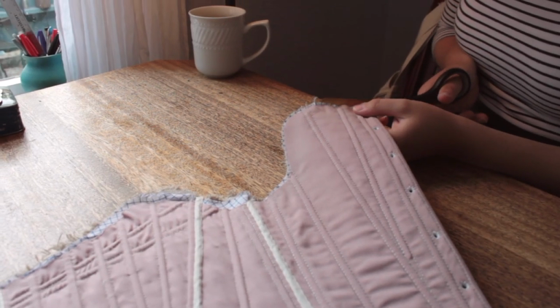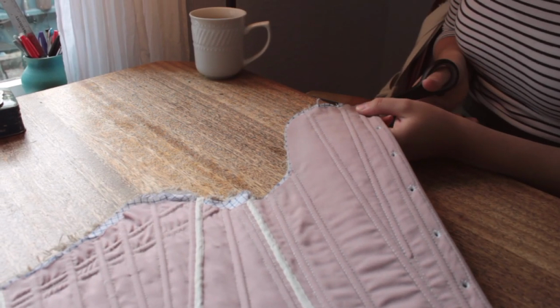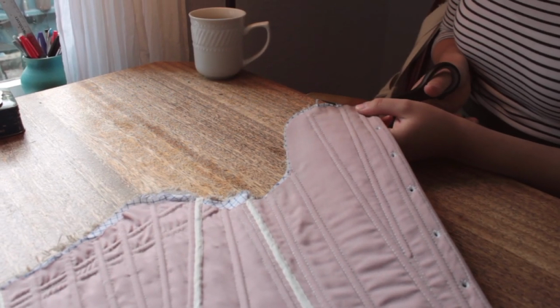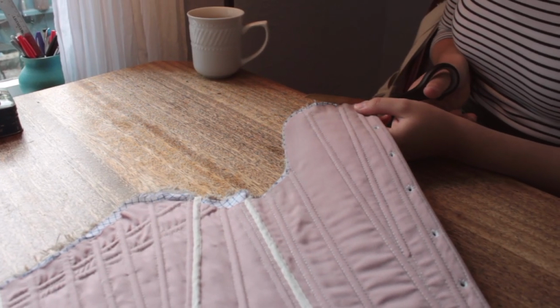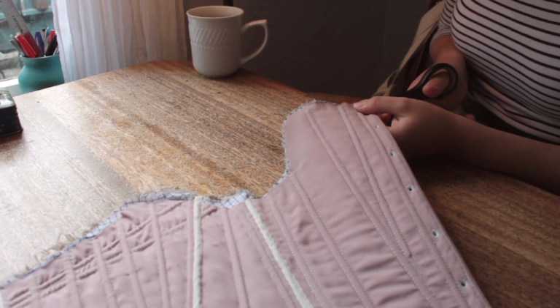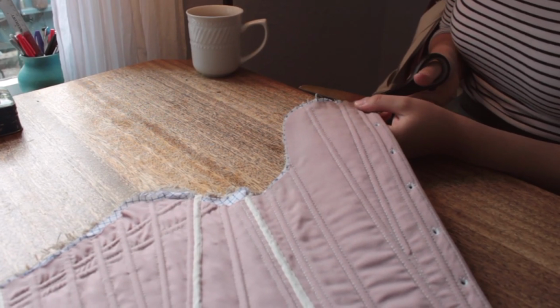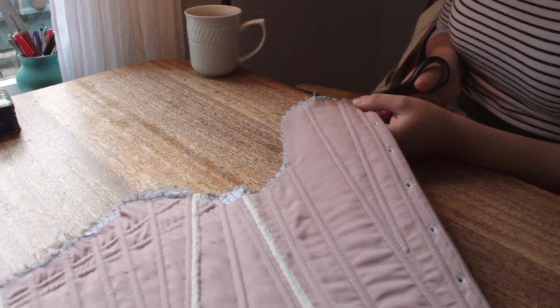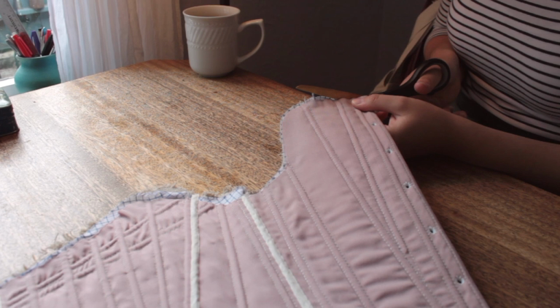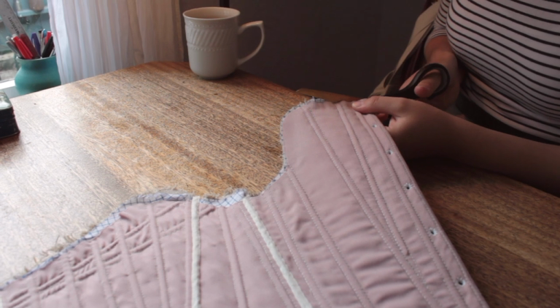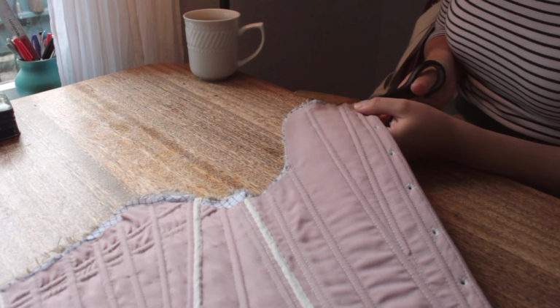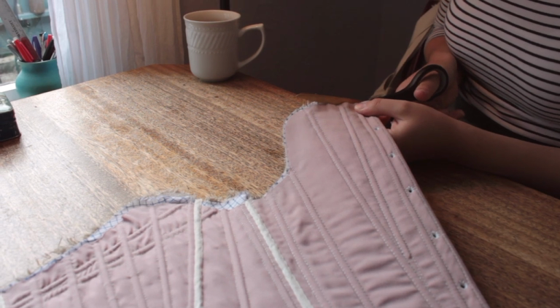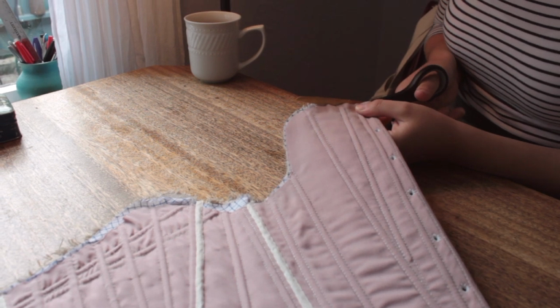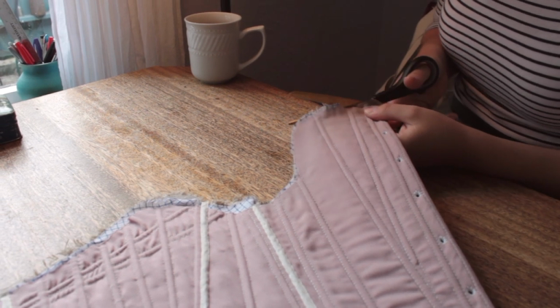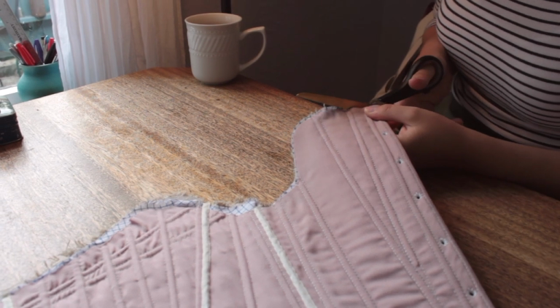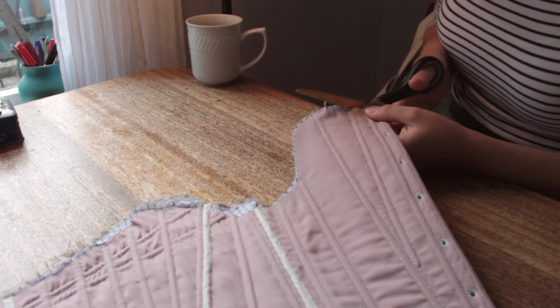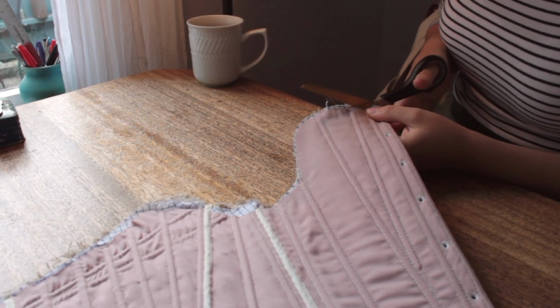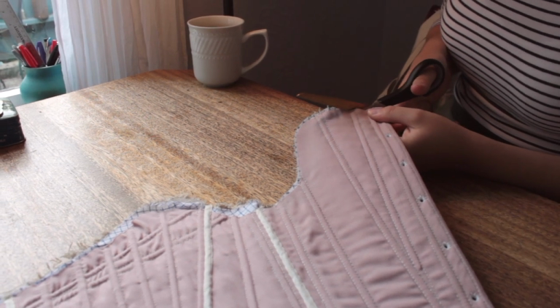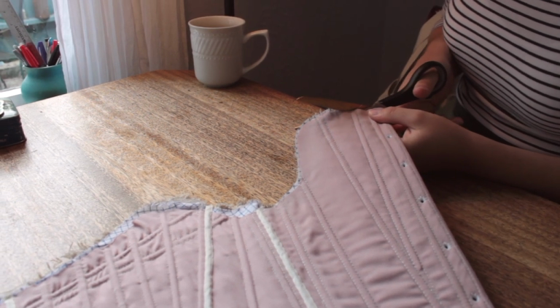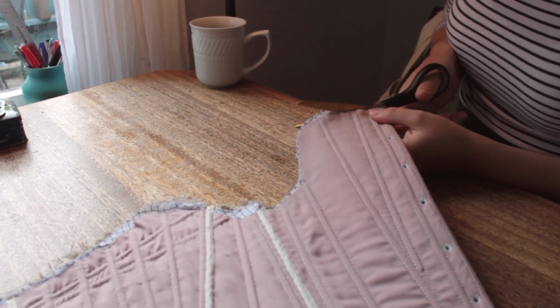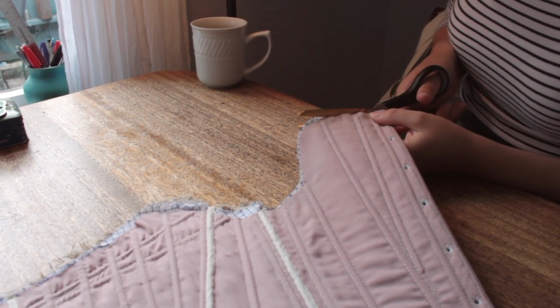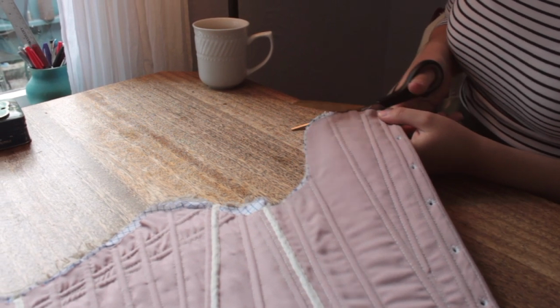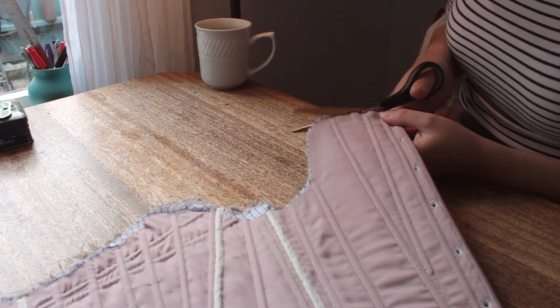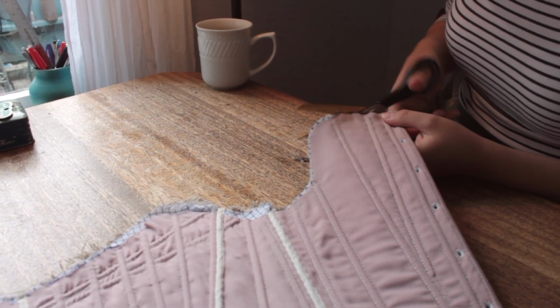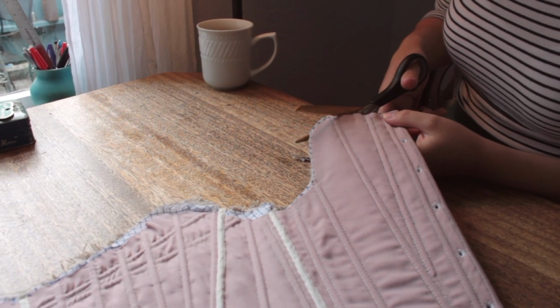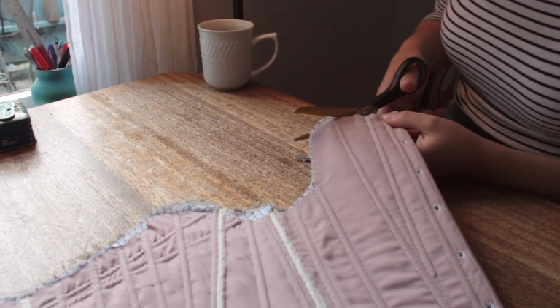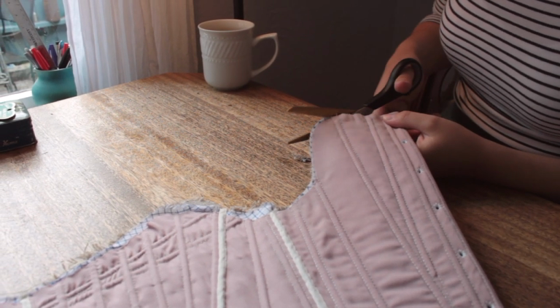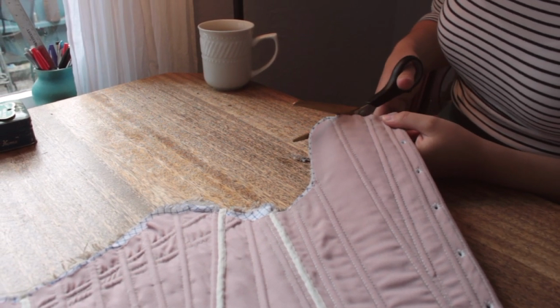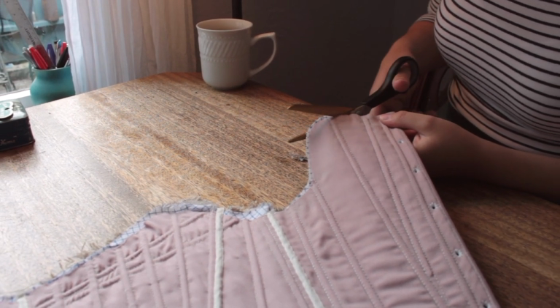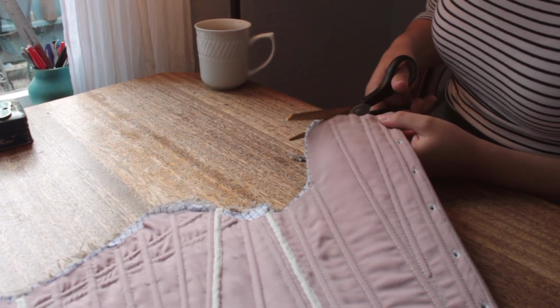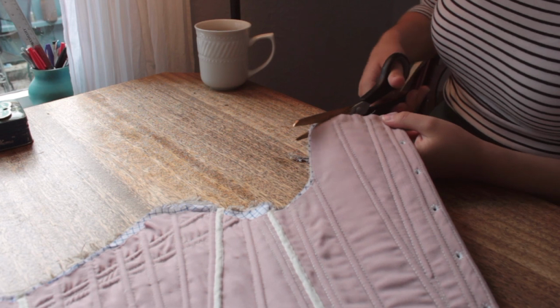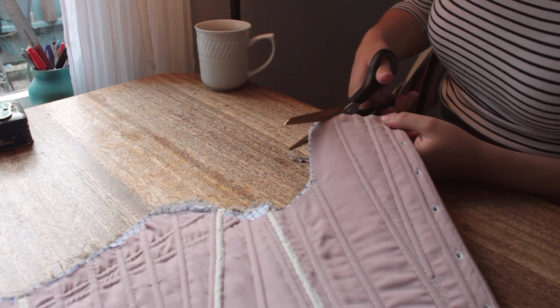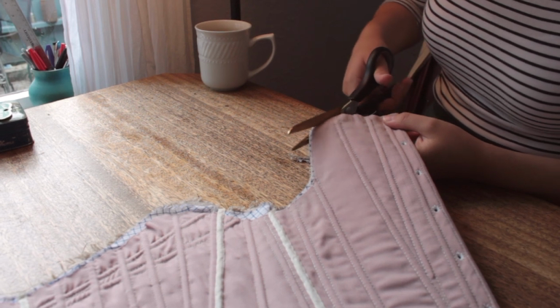With the tape attached to the outside of the stays, I was able to cut off the excess fabric around the top and bottom of the stays, and to cut slits for the tabs.